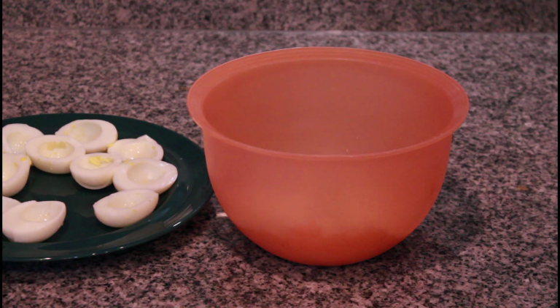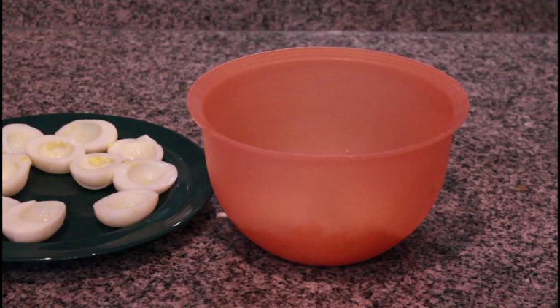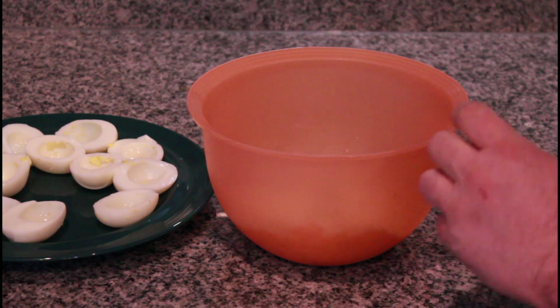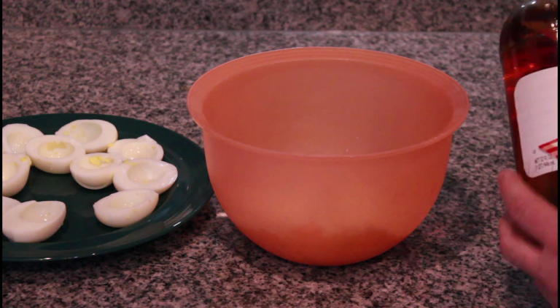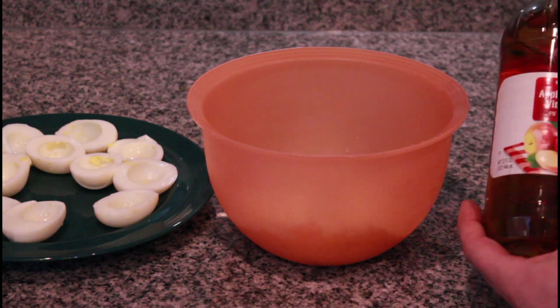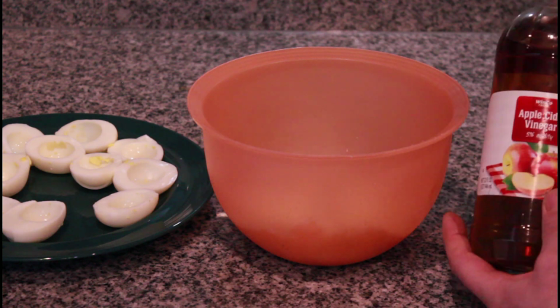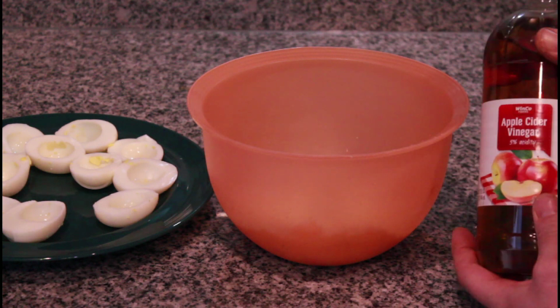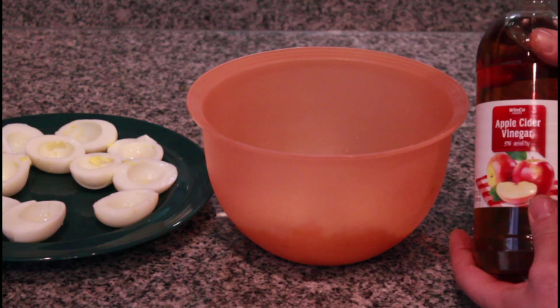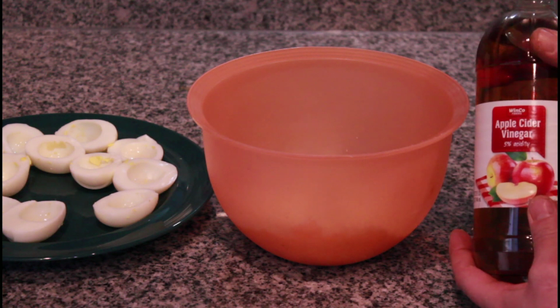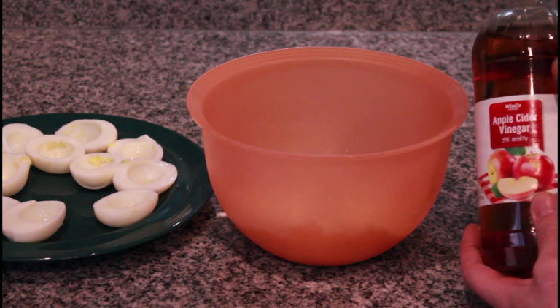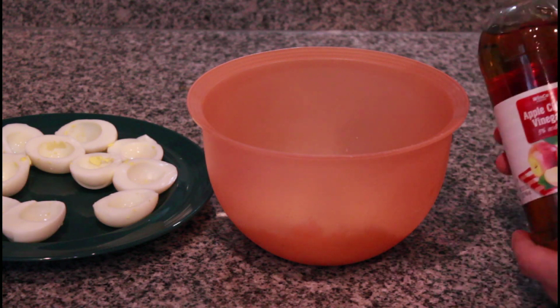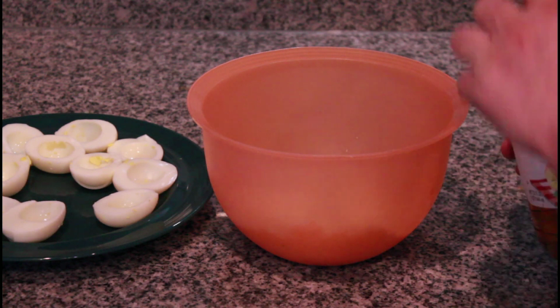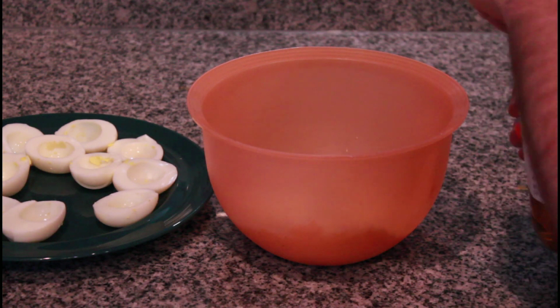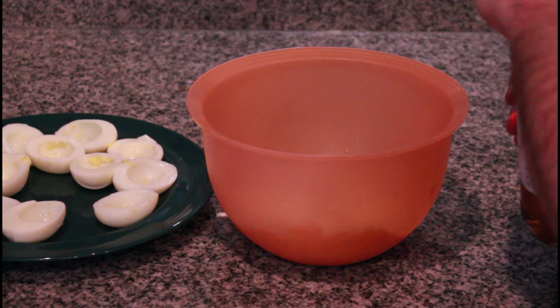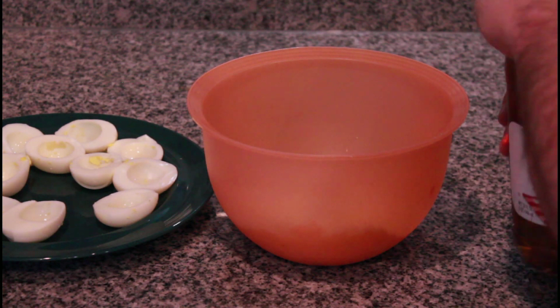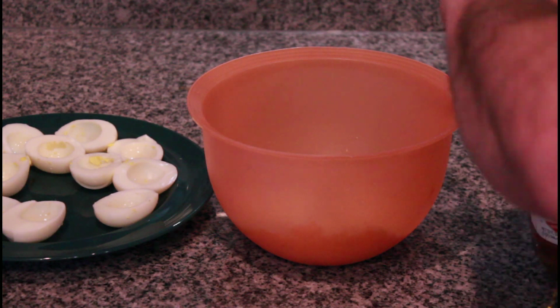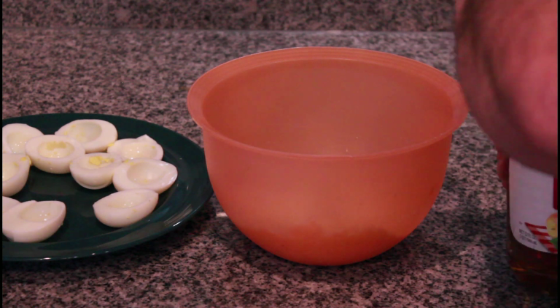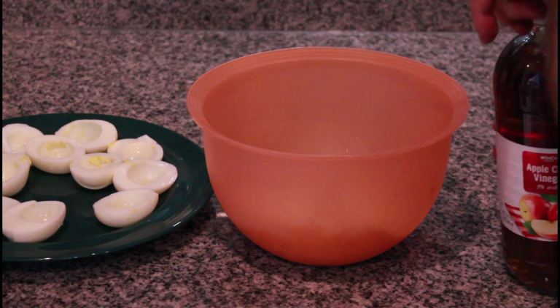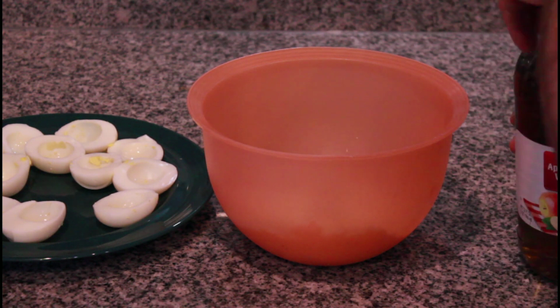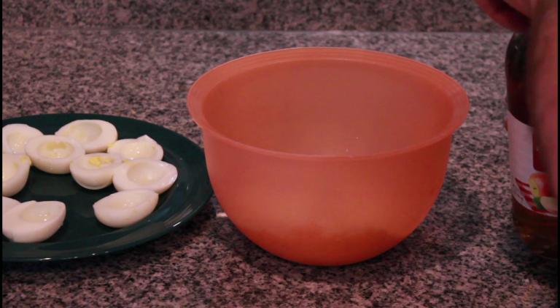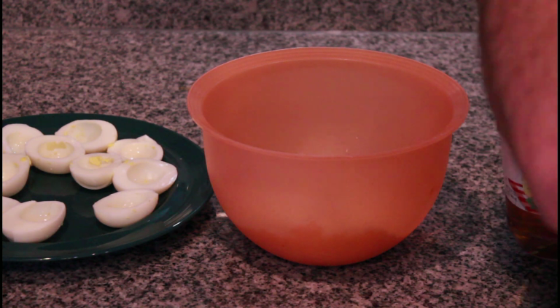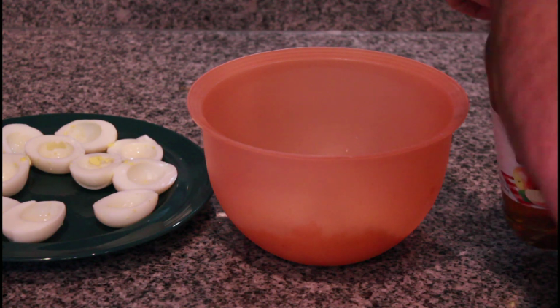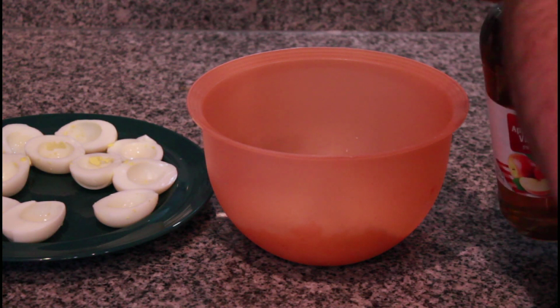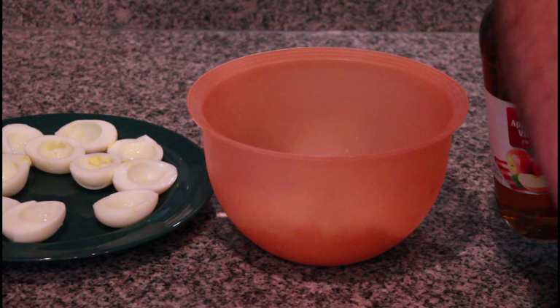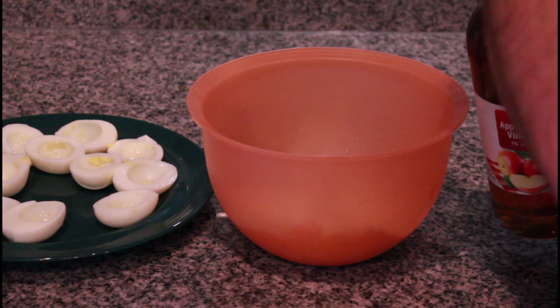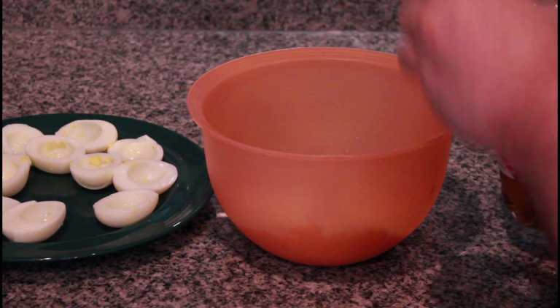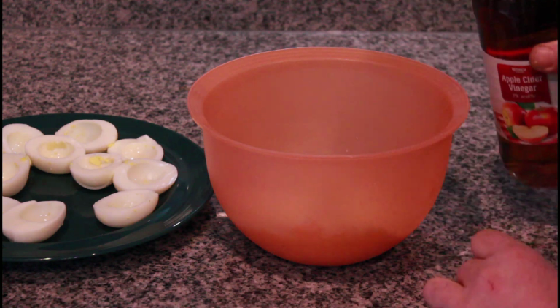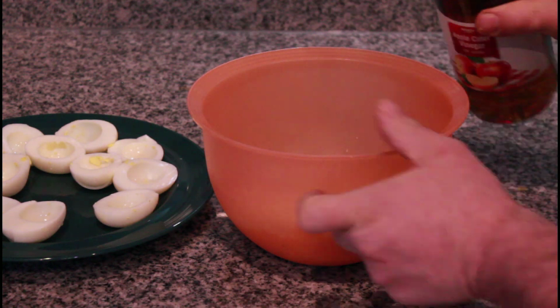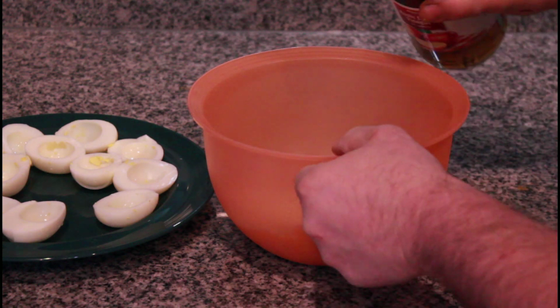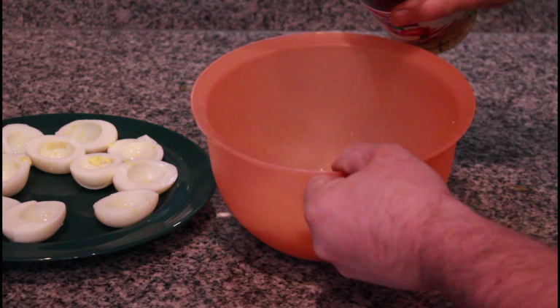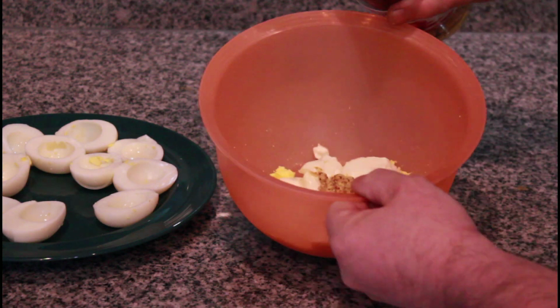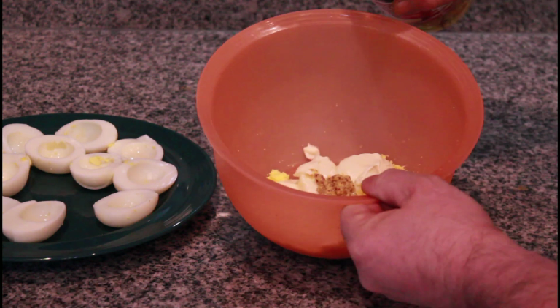Last but not least, some apple cider vinegar — we're gonna put one teaspoon of that in, just a splash.